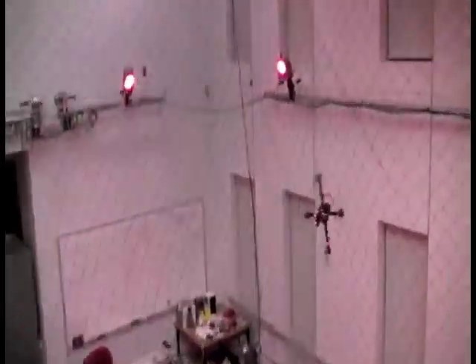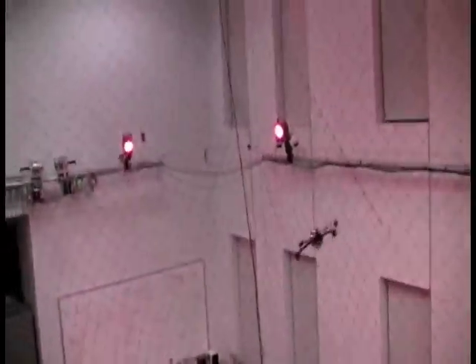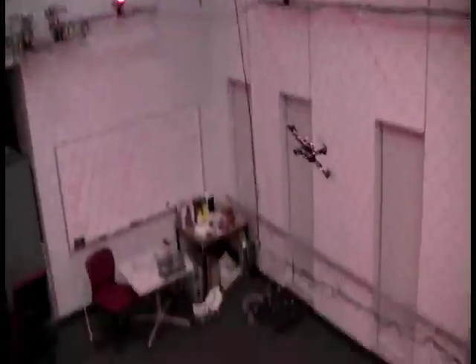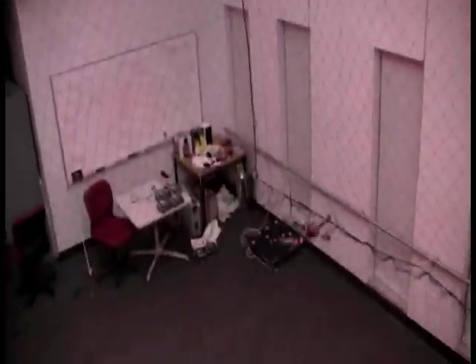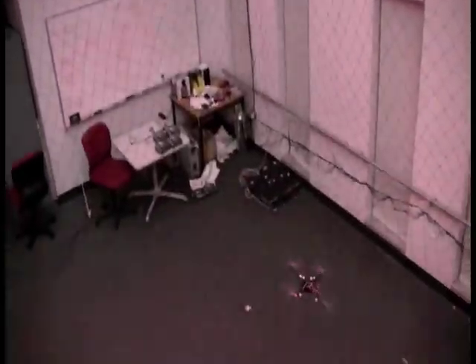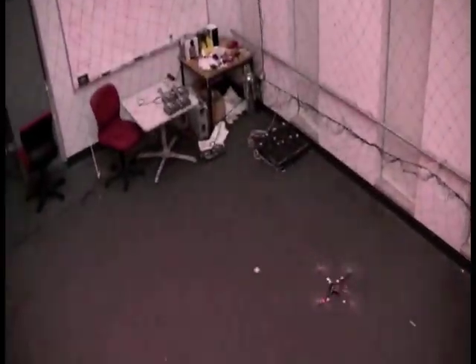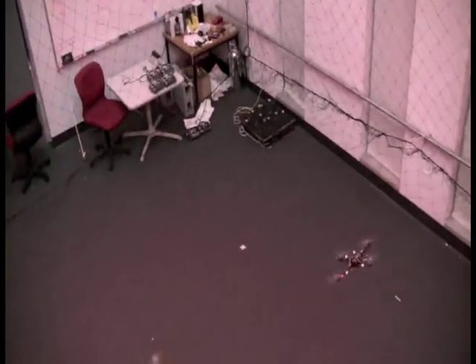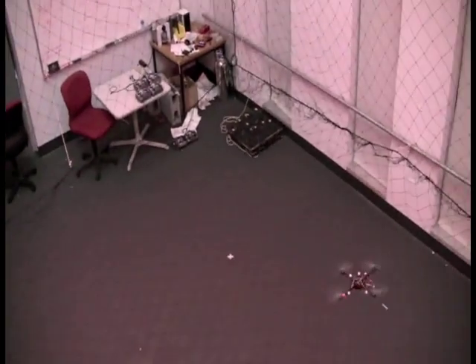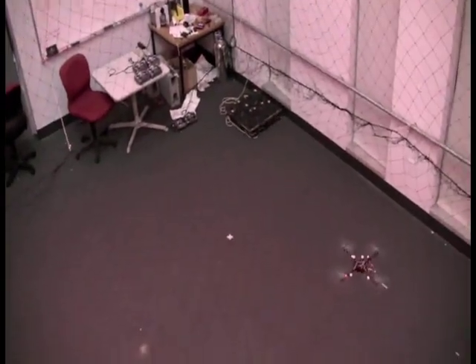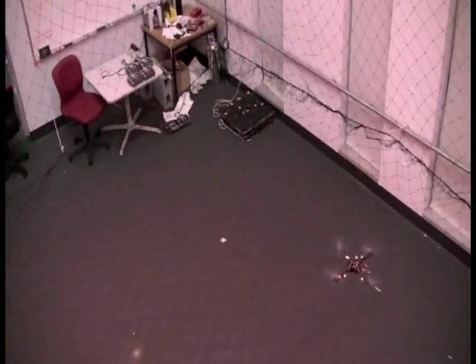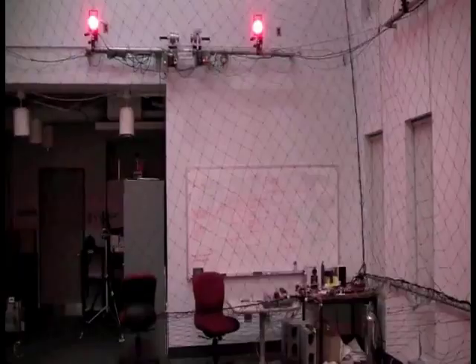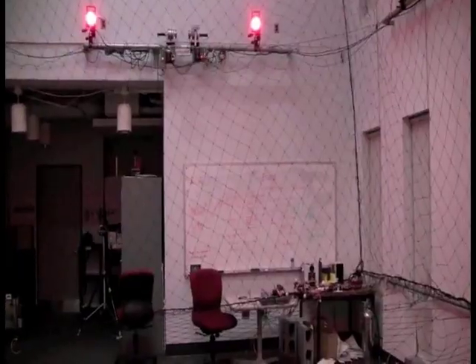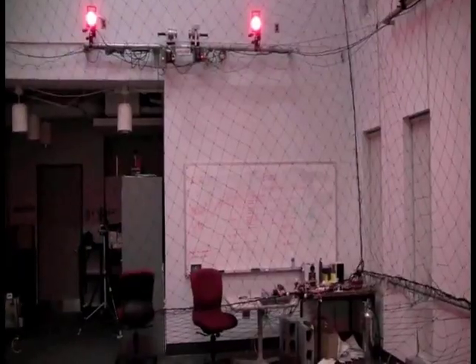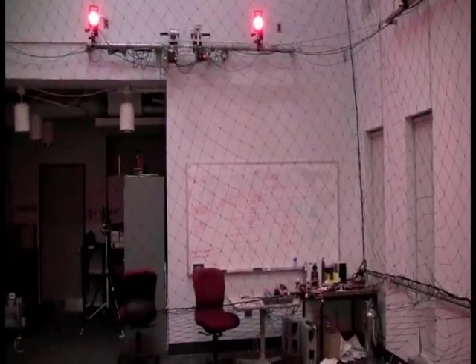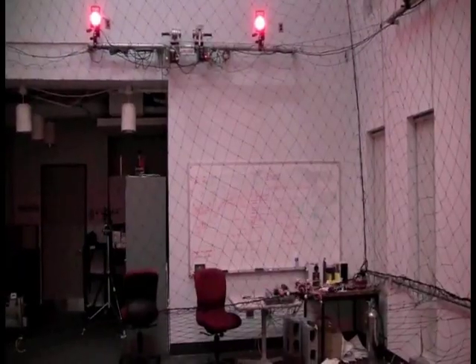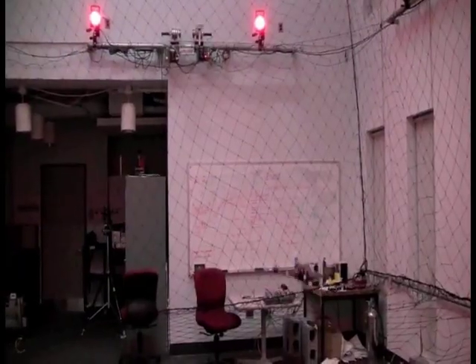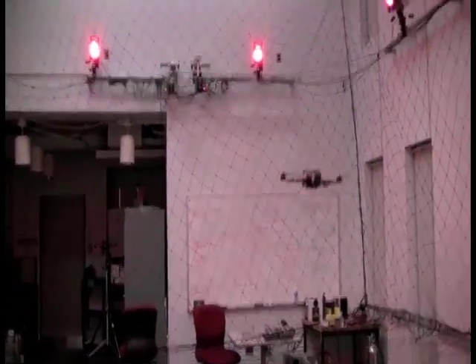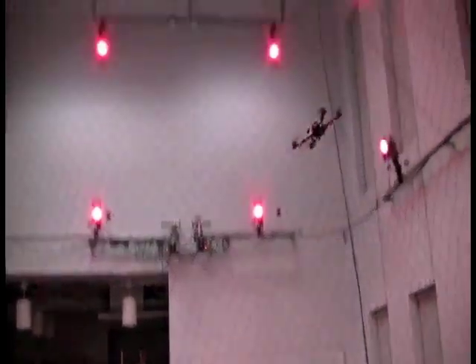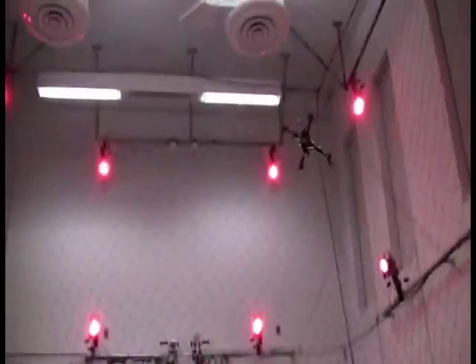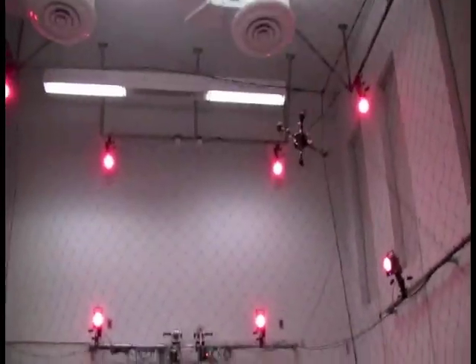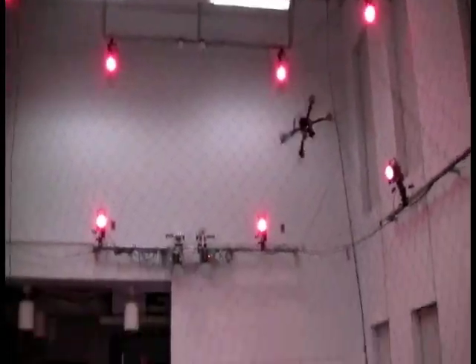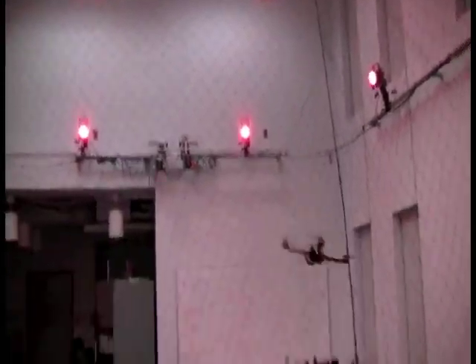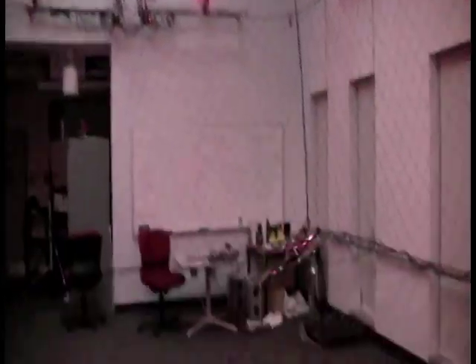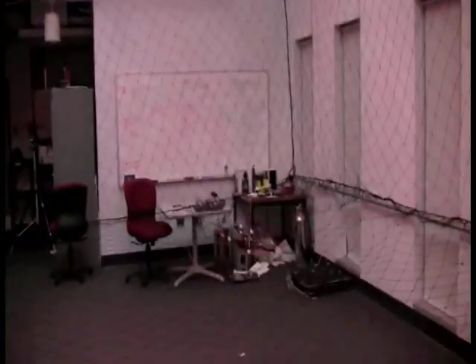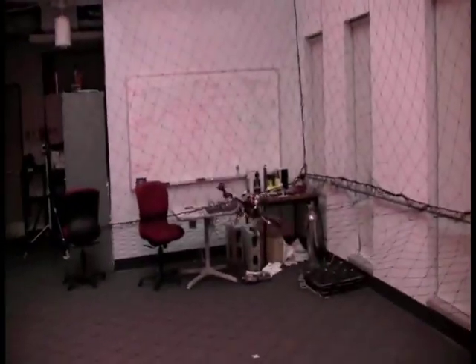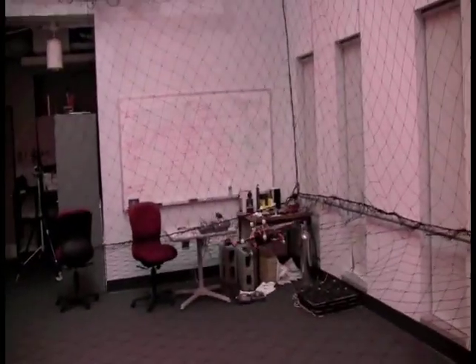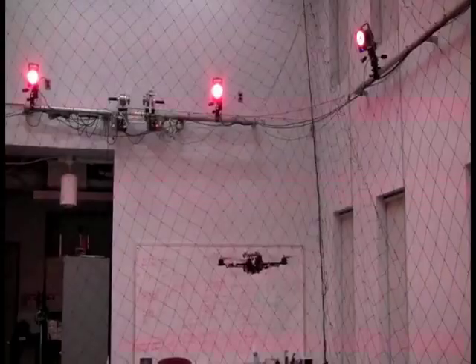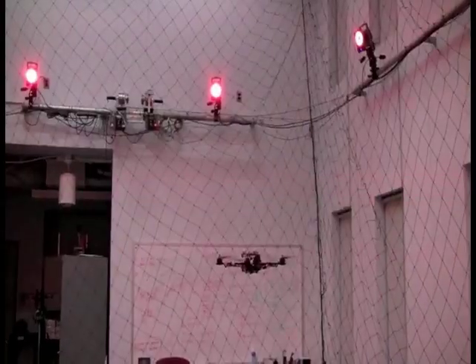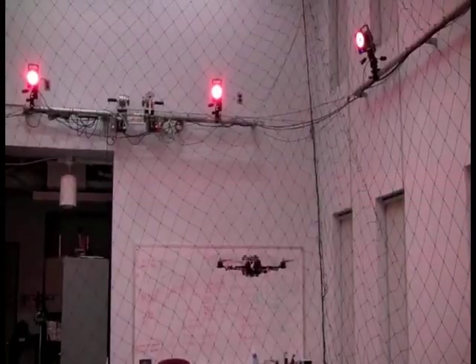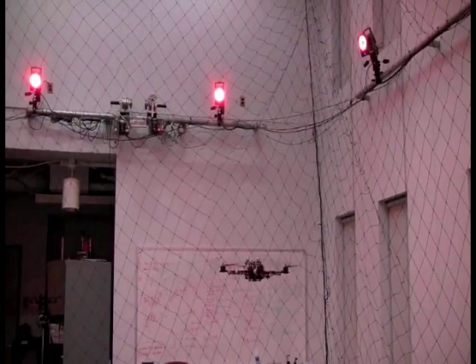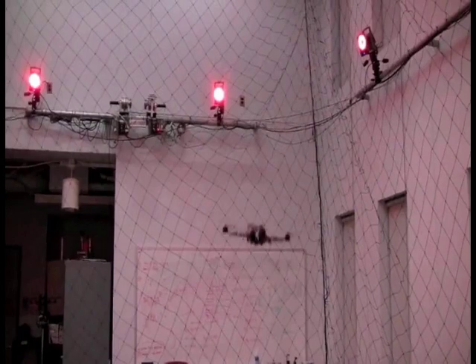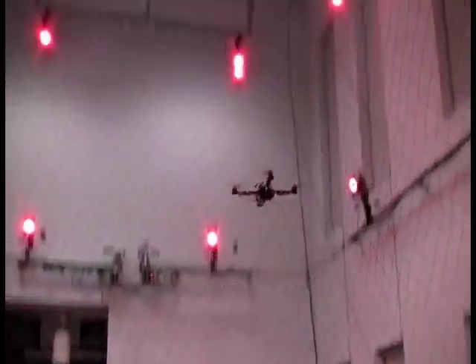We use a 20-camera Vicon system and an on-board IMU for state estimation. Here we show single, double, and triple flips.